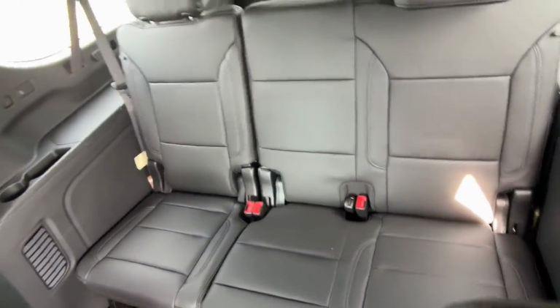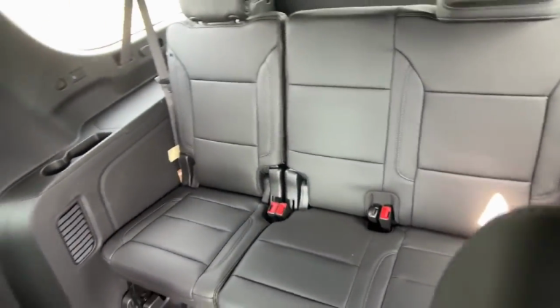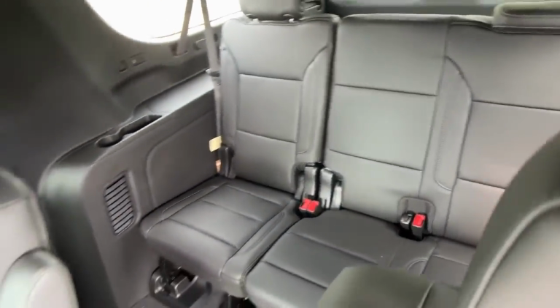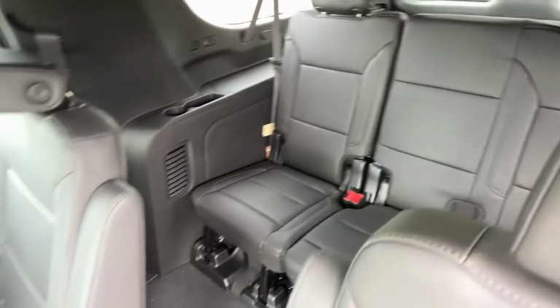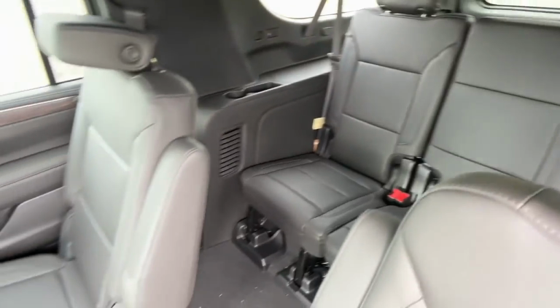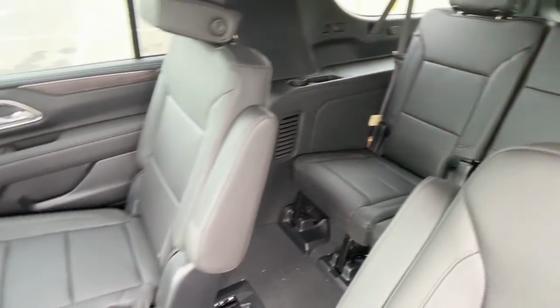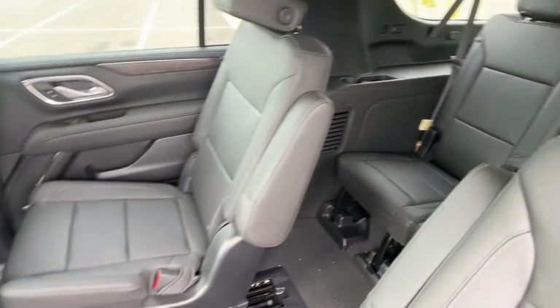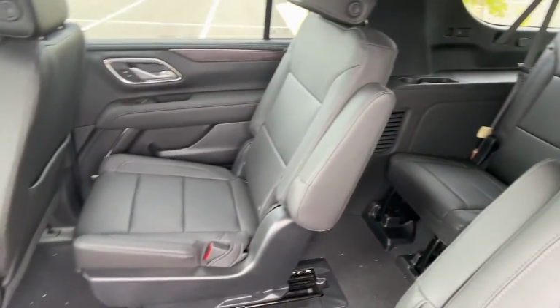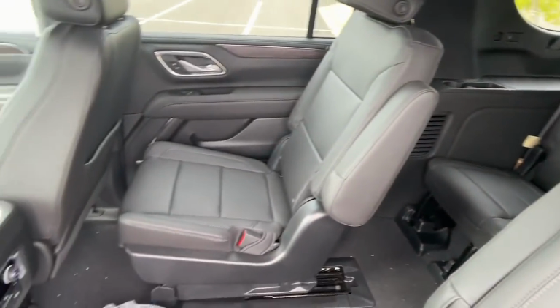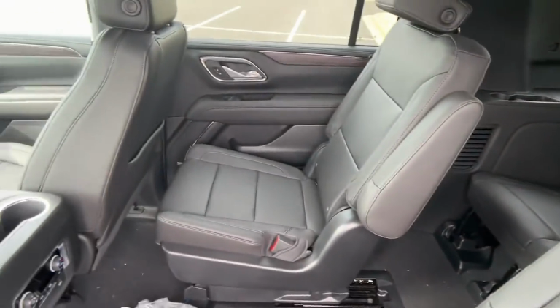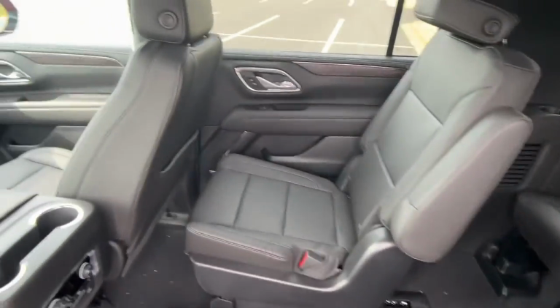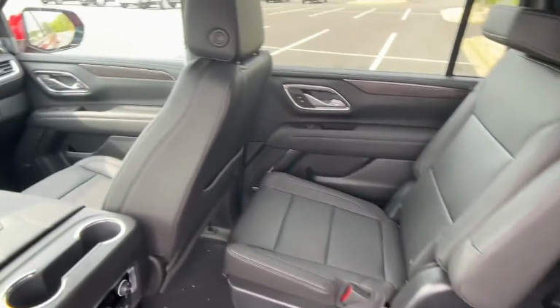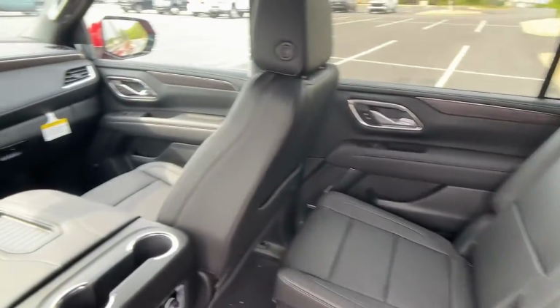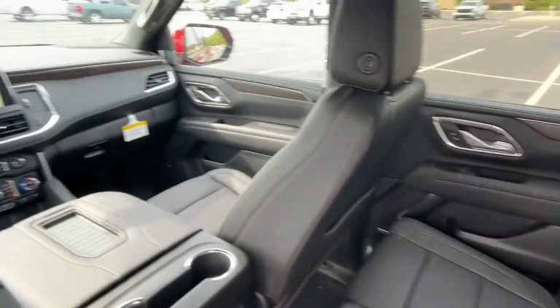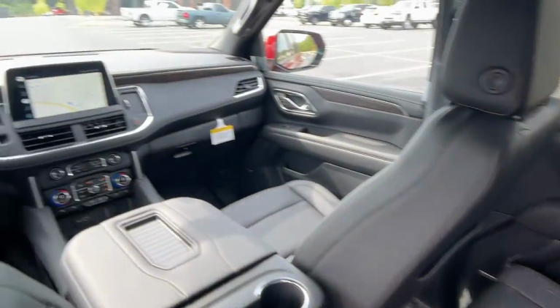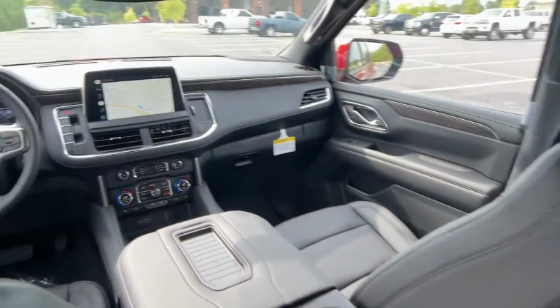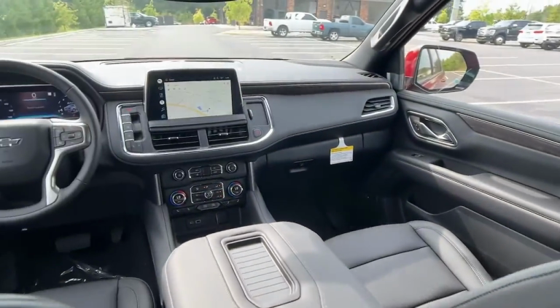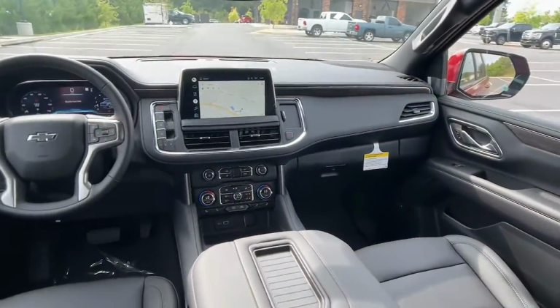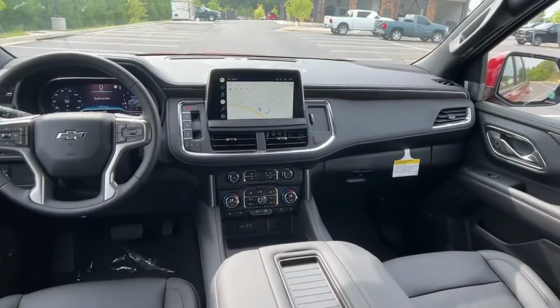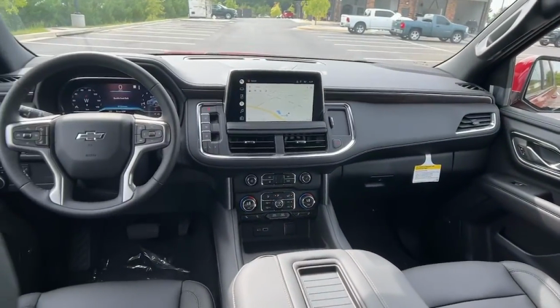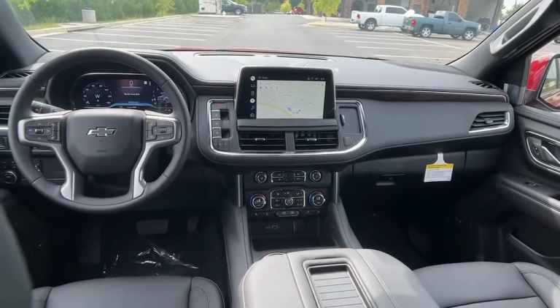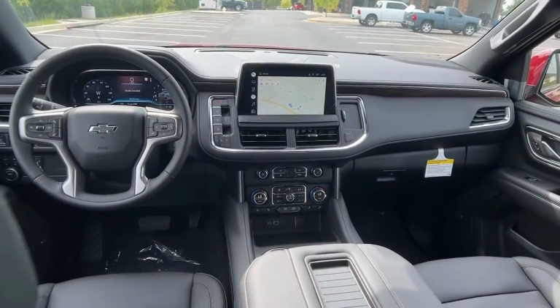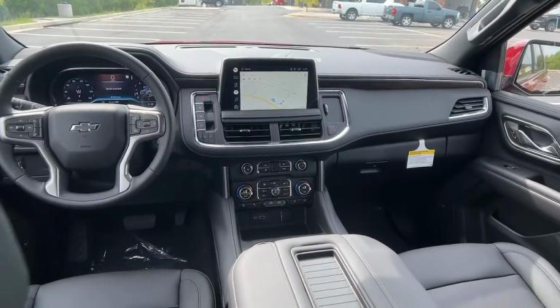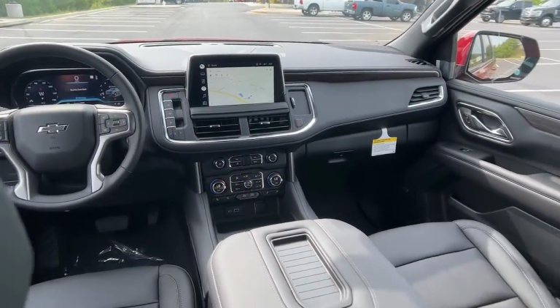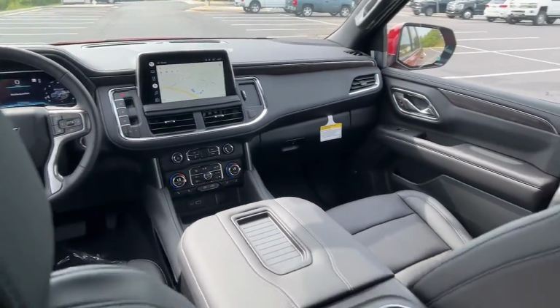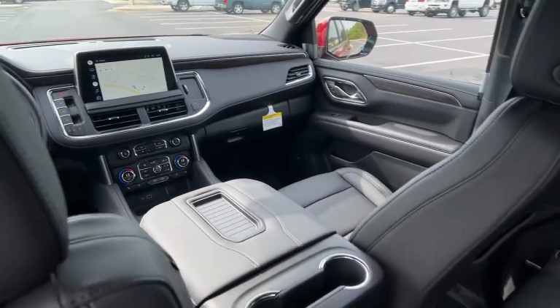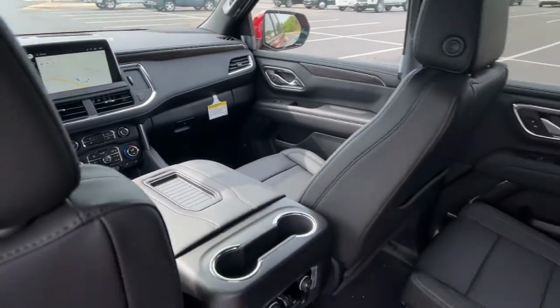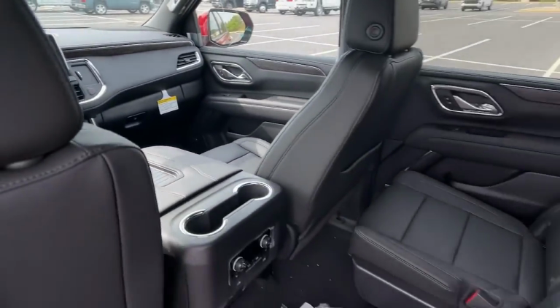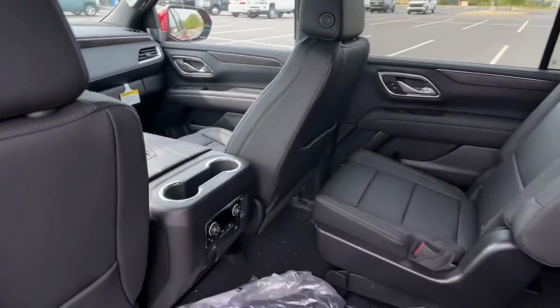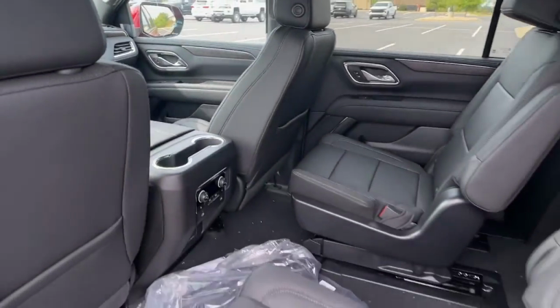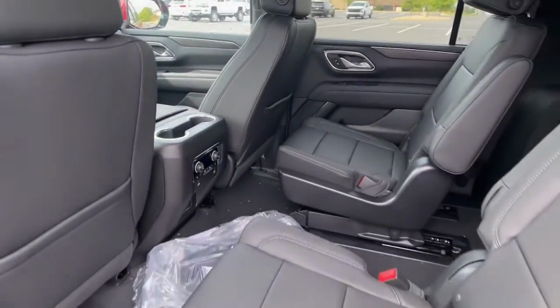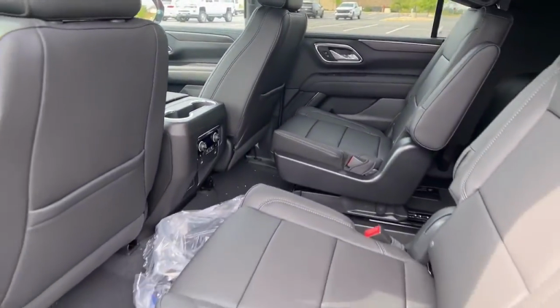Go bold or go home. The Suburban is the real deal. Come in for a road test and bring the family.